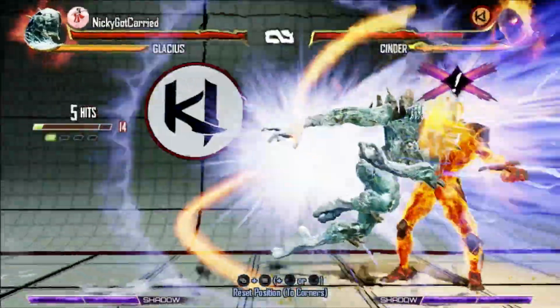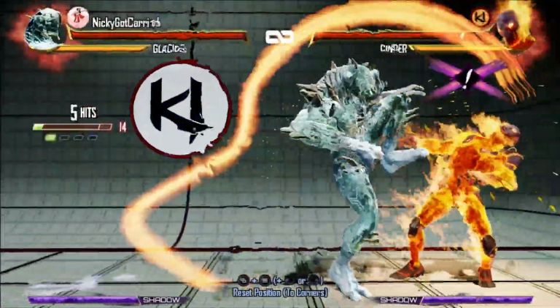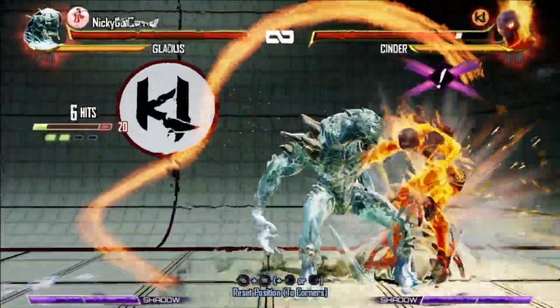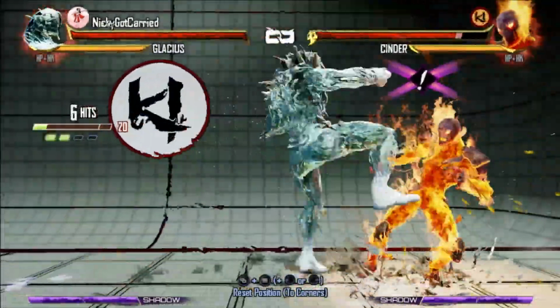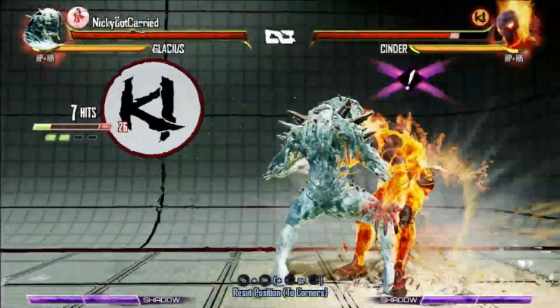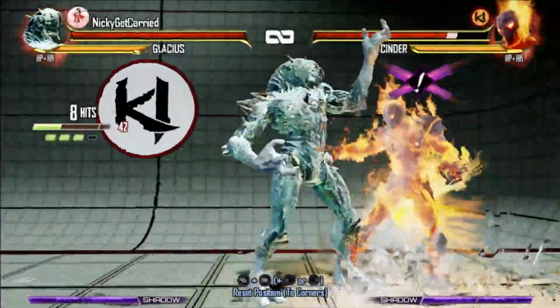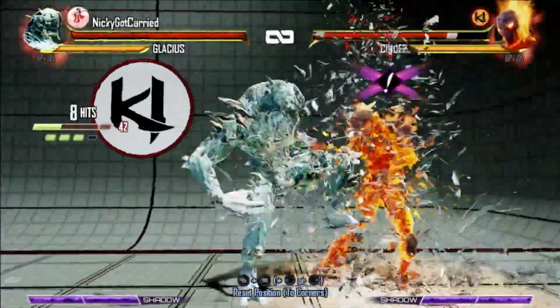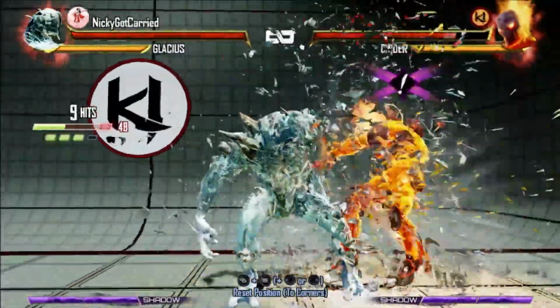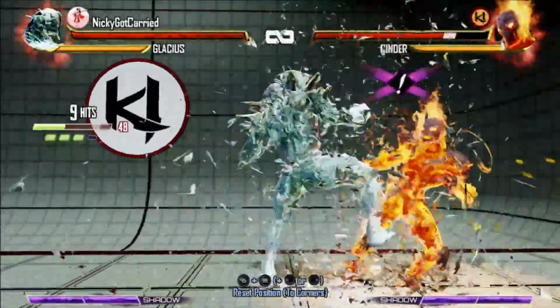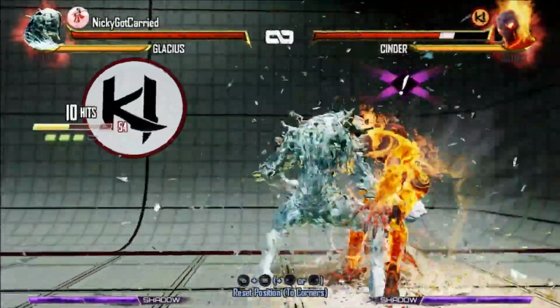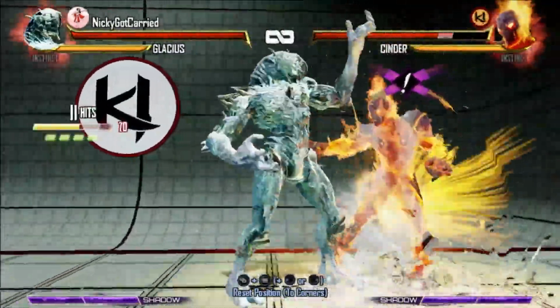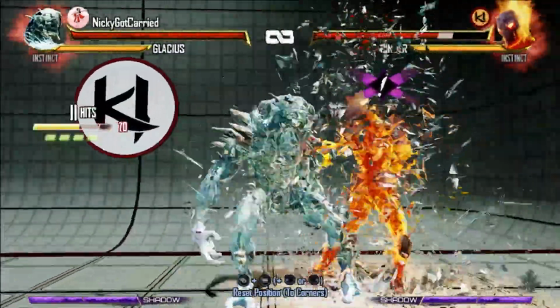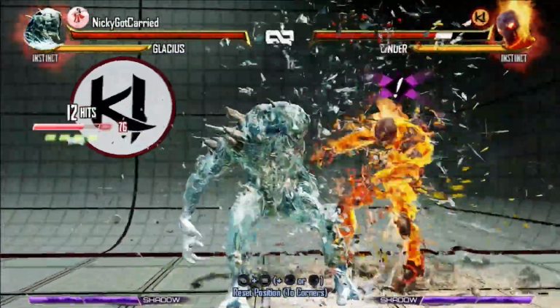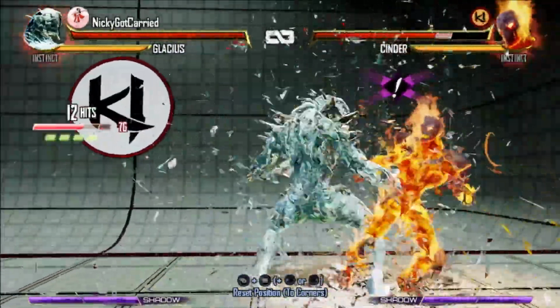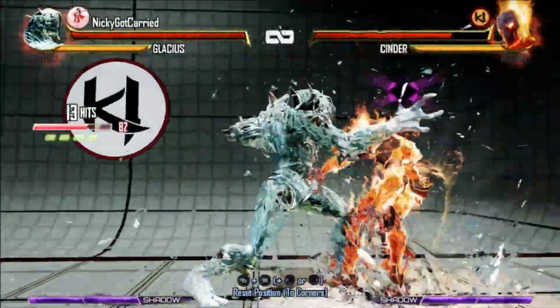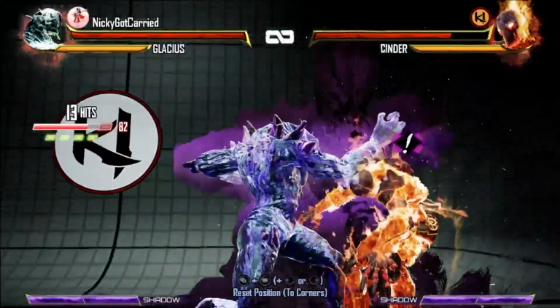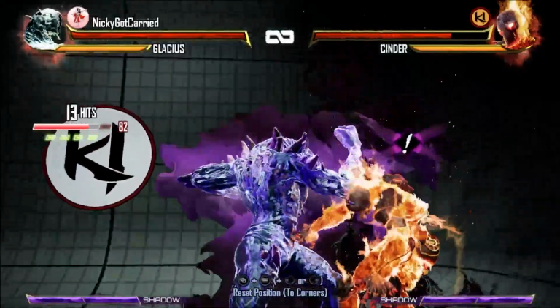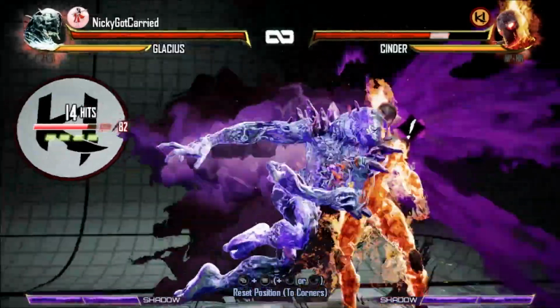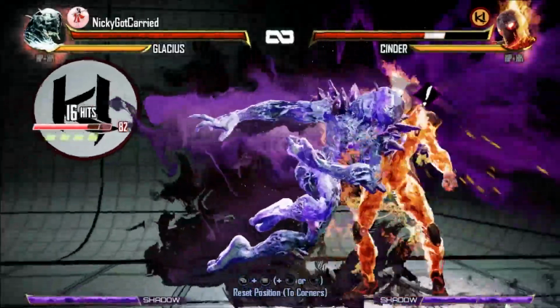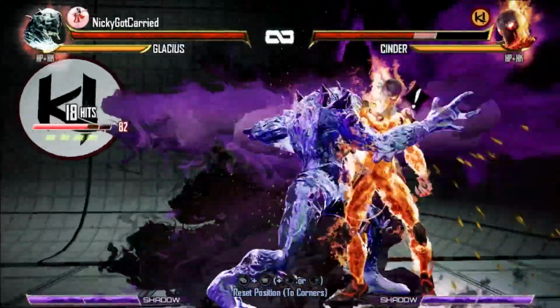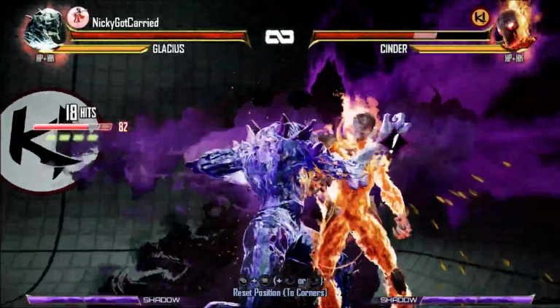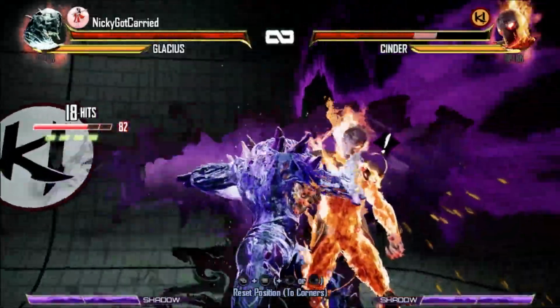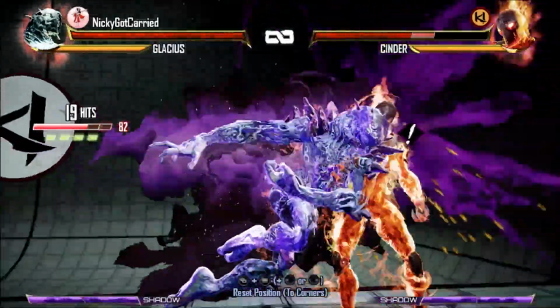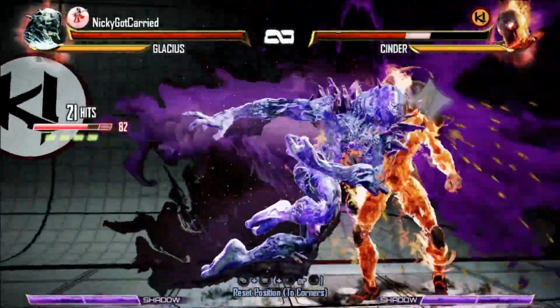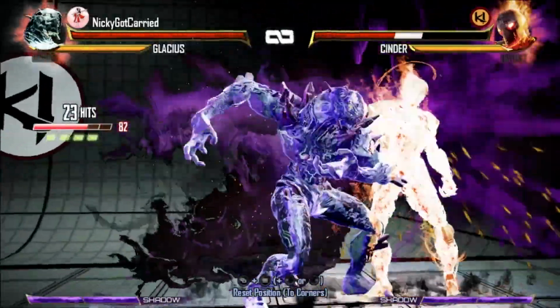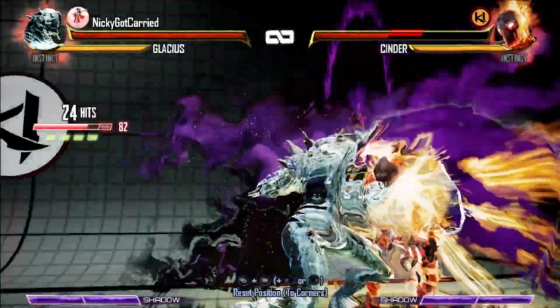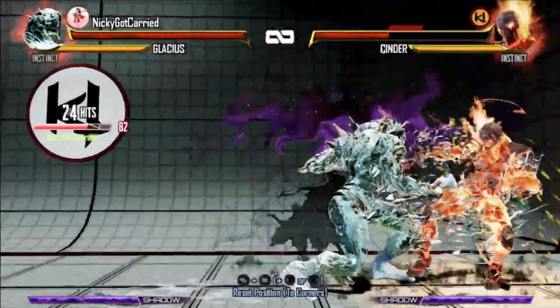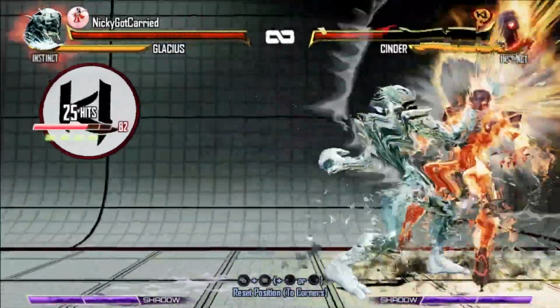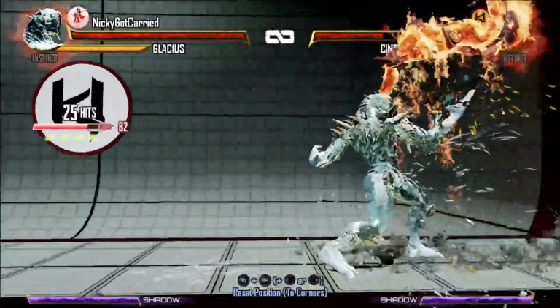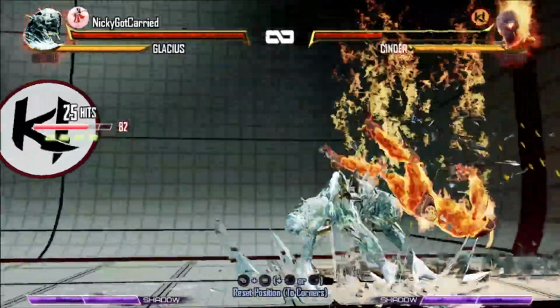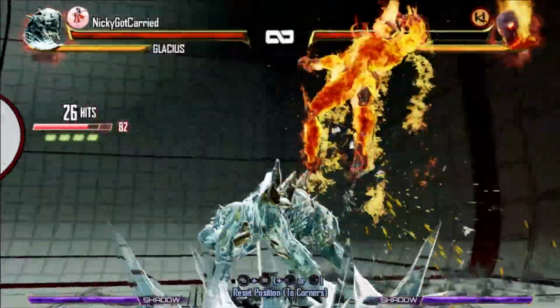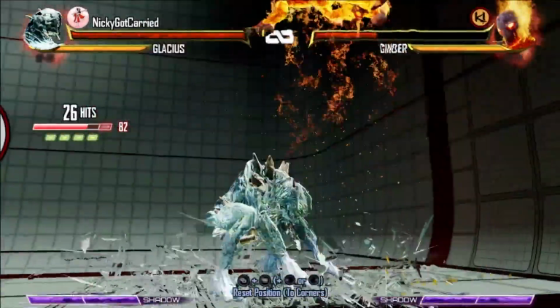Dump all of your meter for shadow cold shoulder on lockout and counter breaker combos. Big damage.